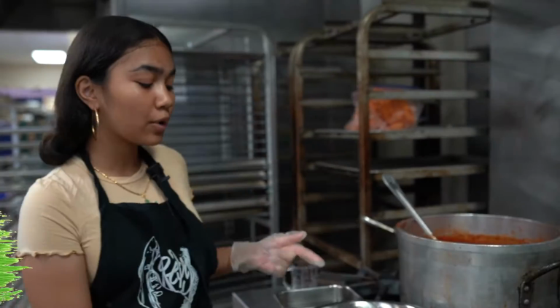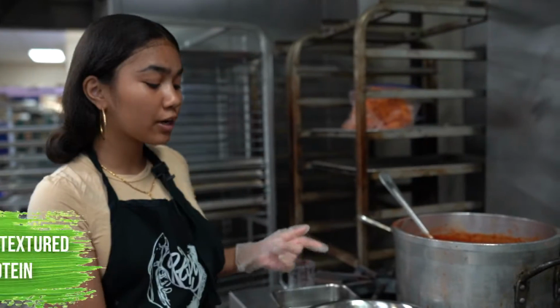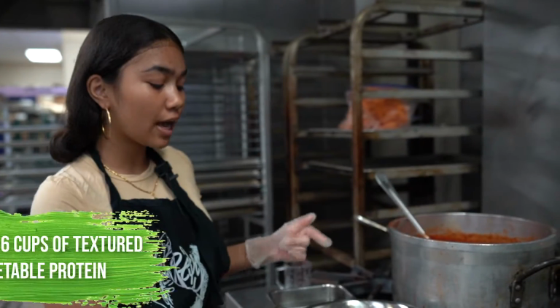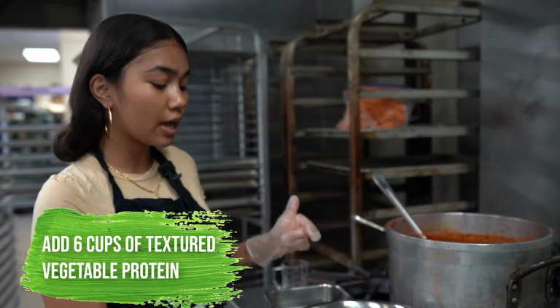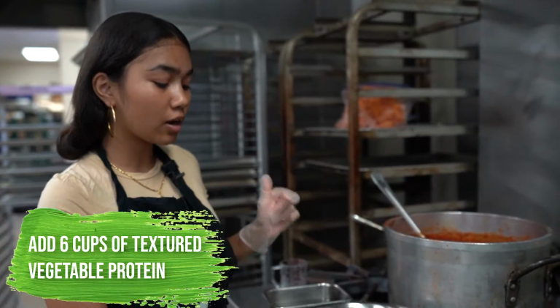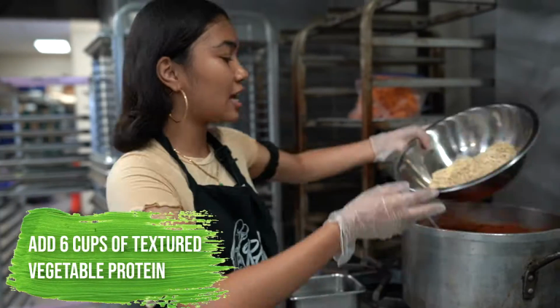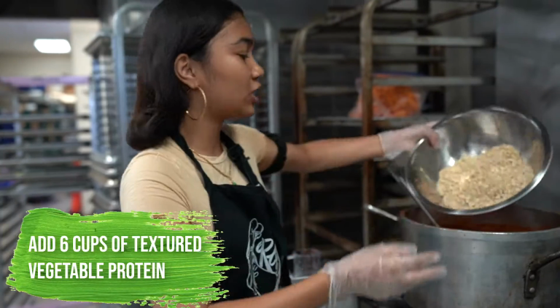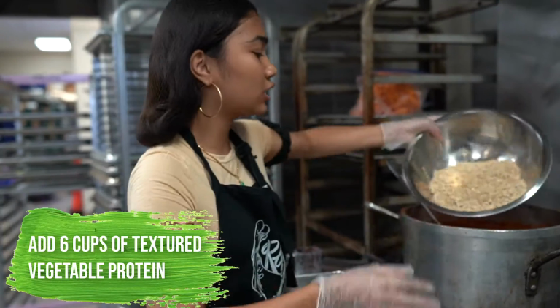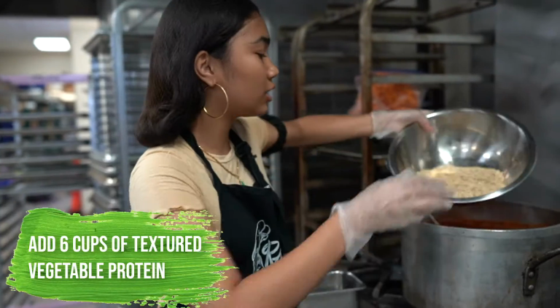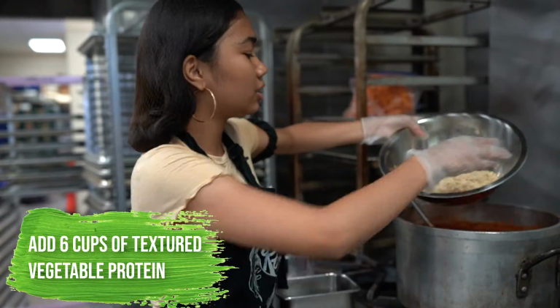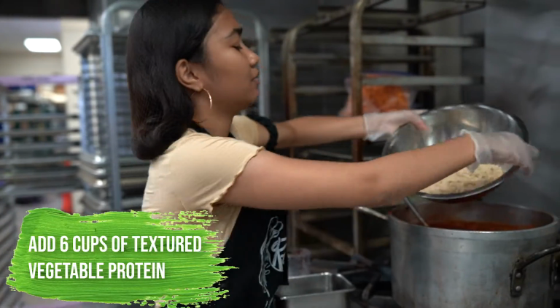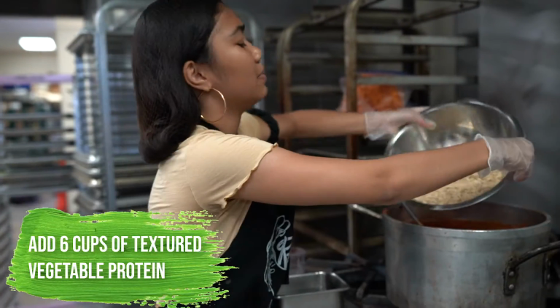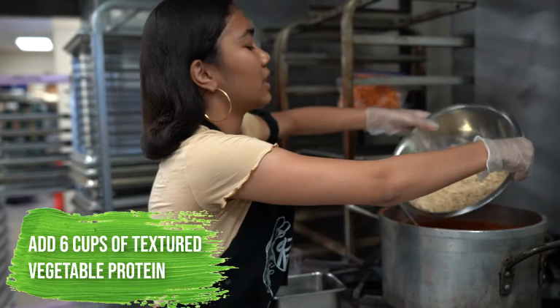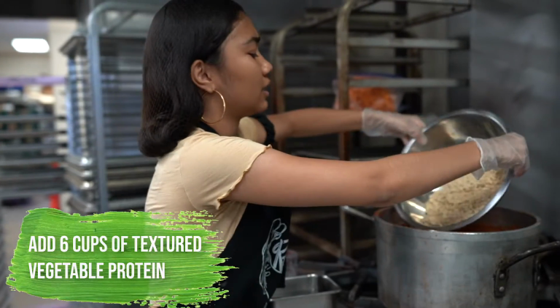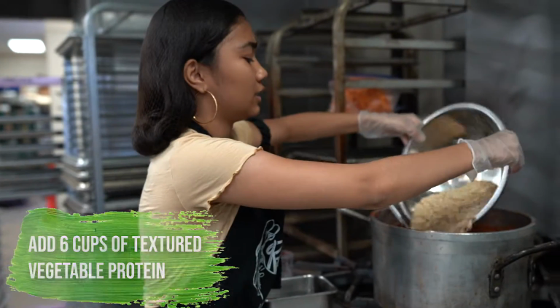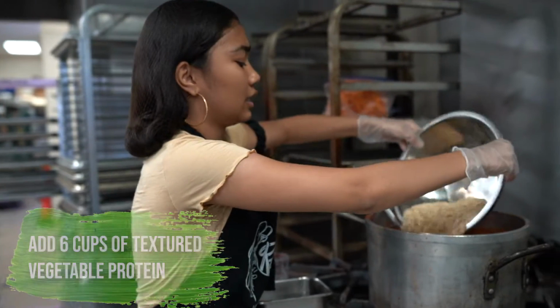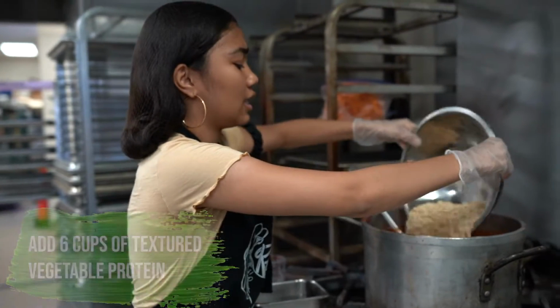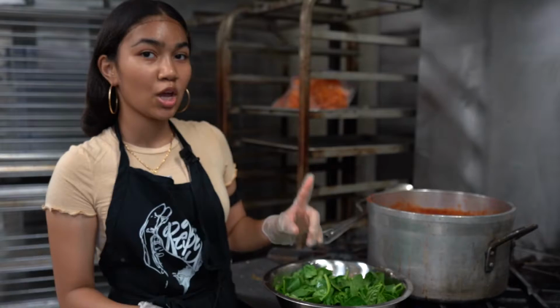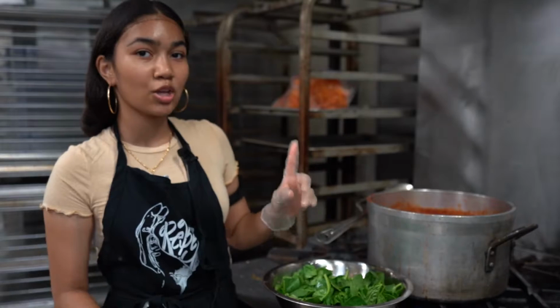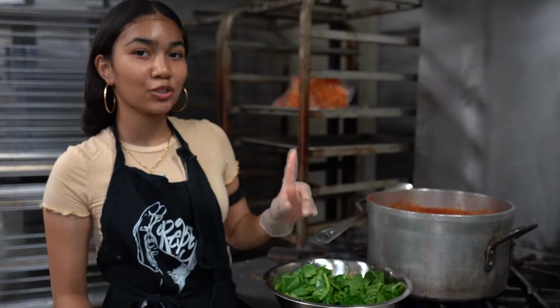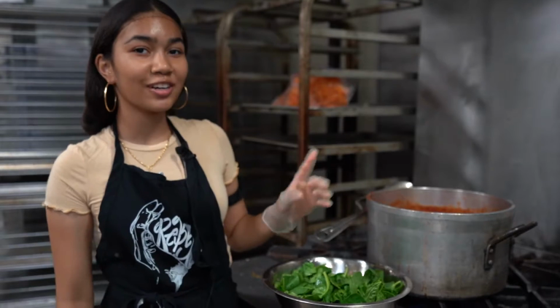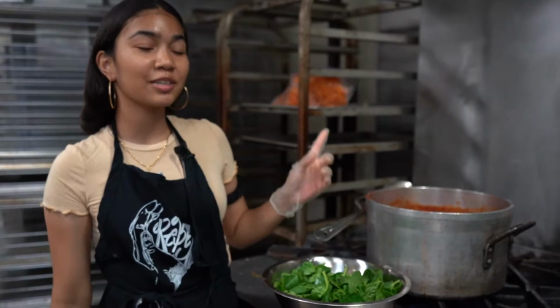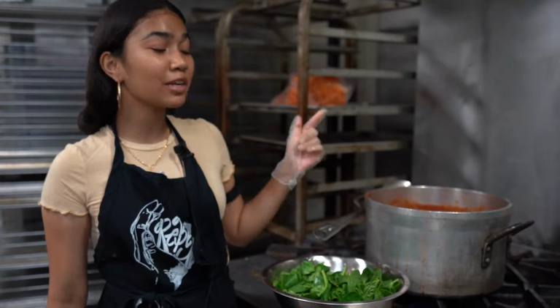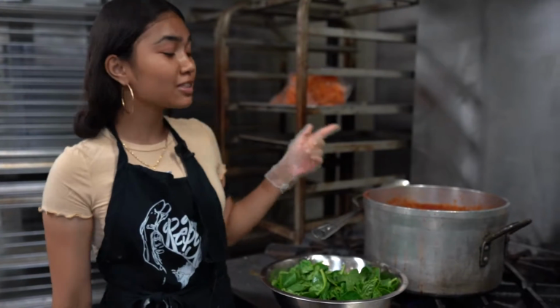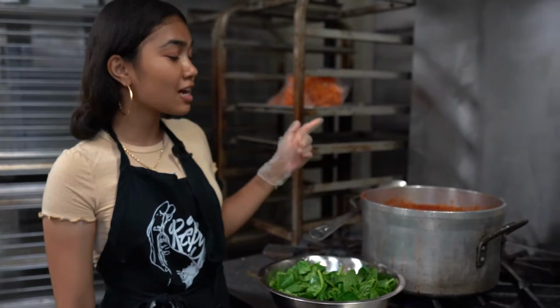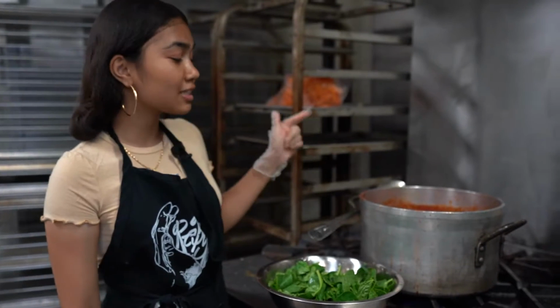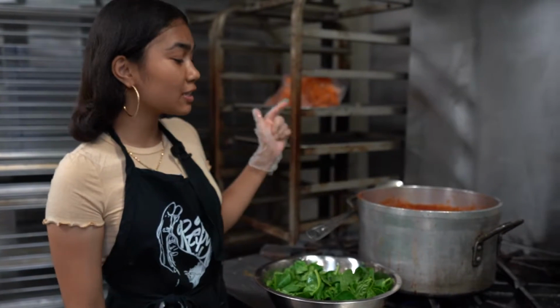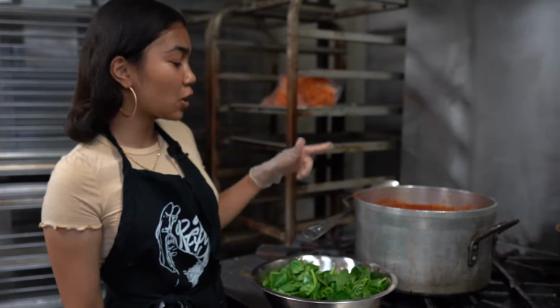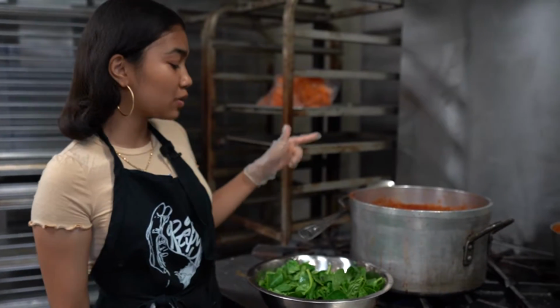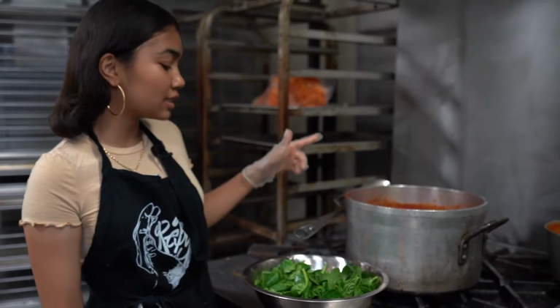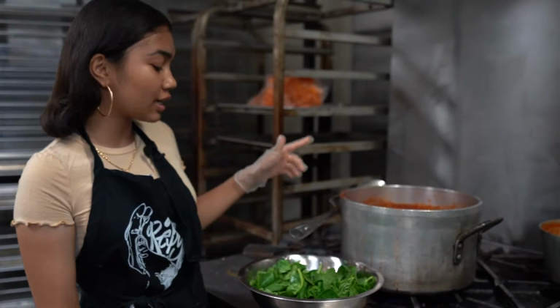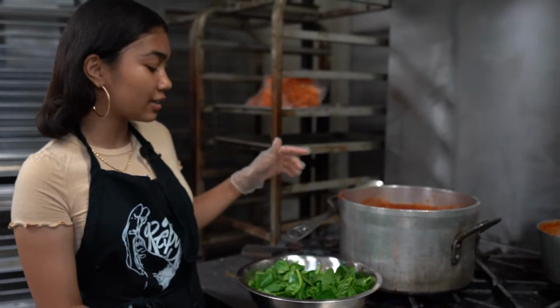We're gonna add our textured vegetable protein. So our tomato sauce is almost done.